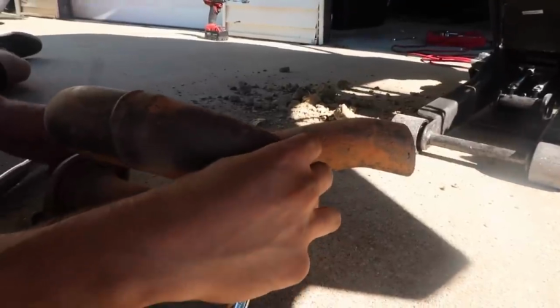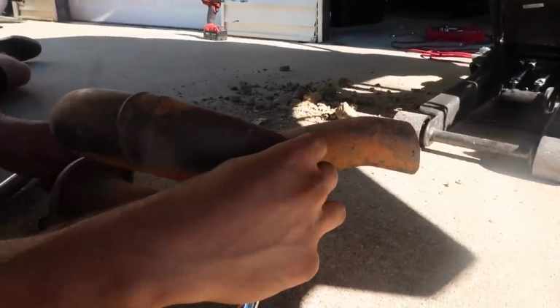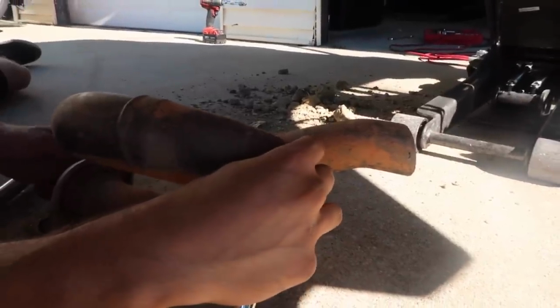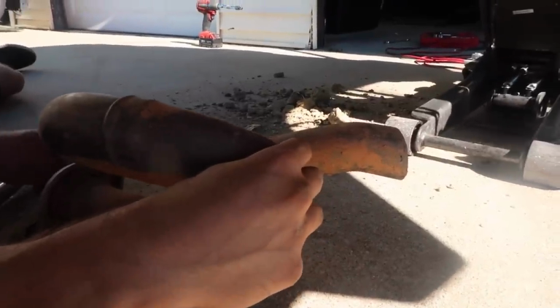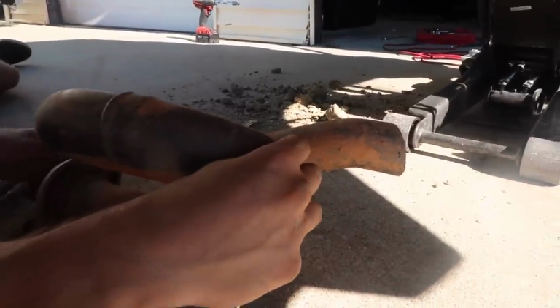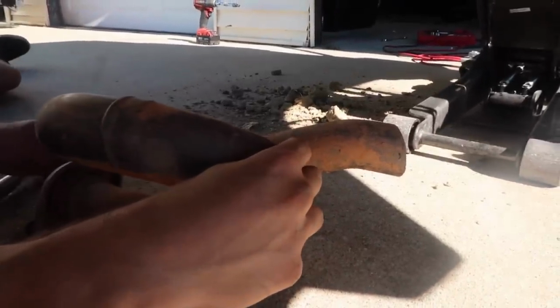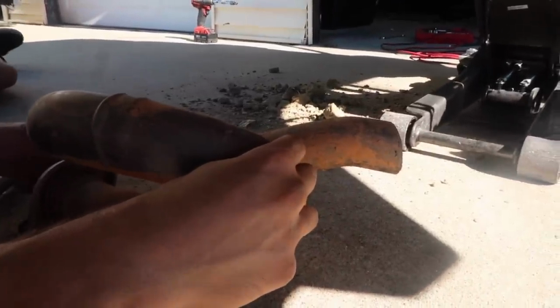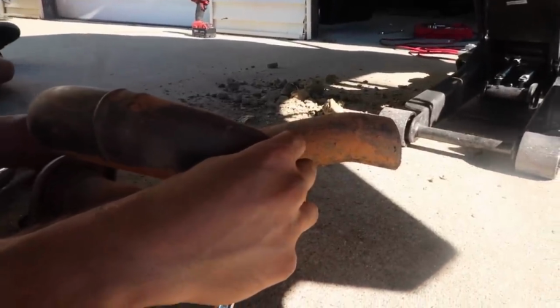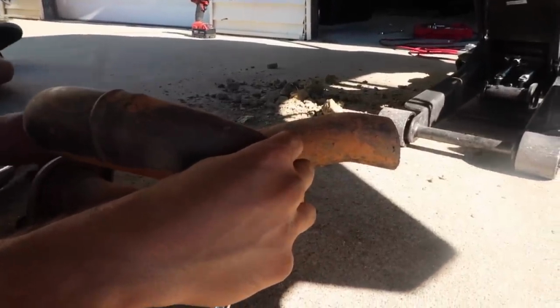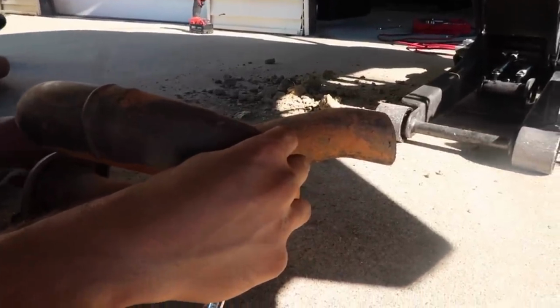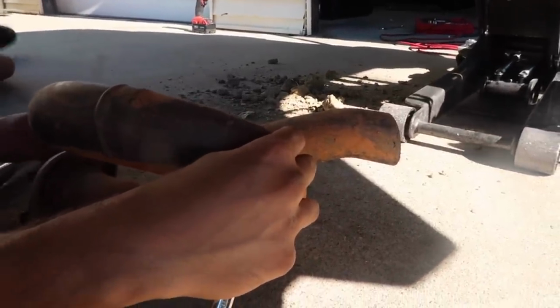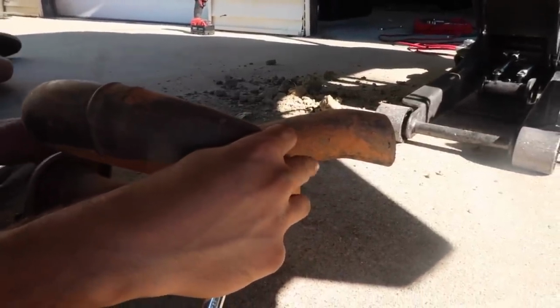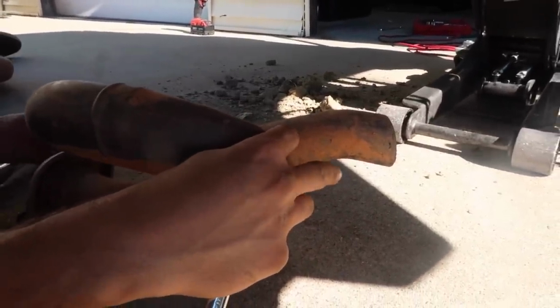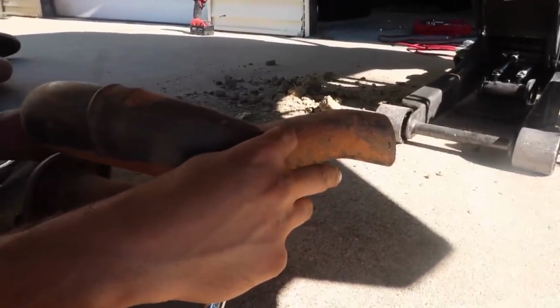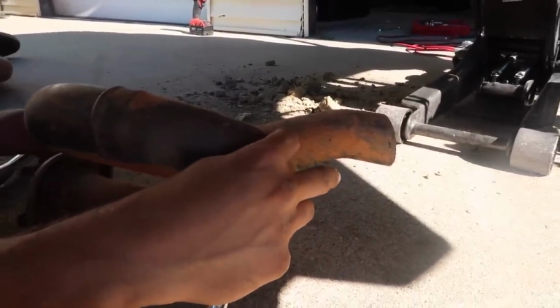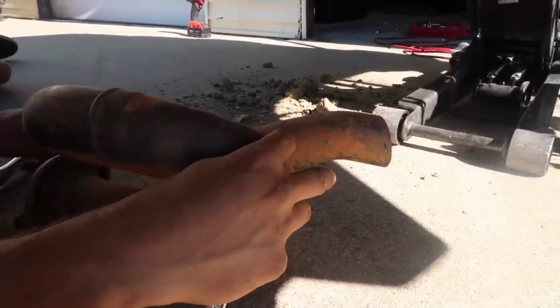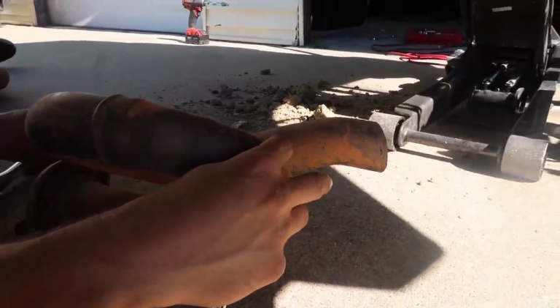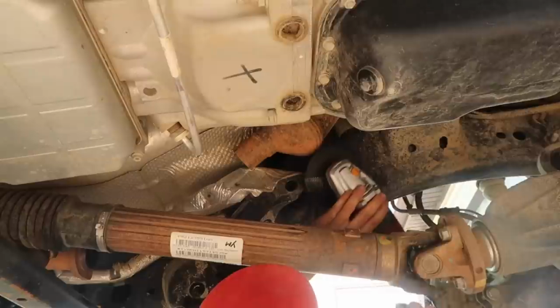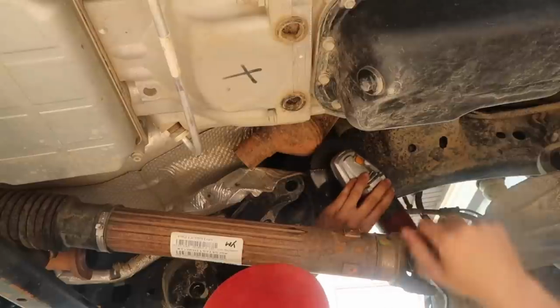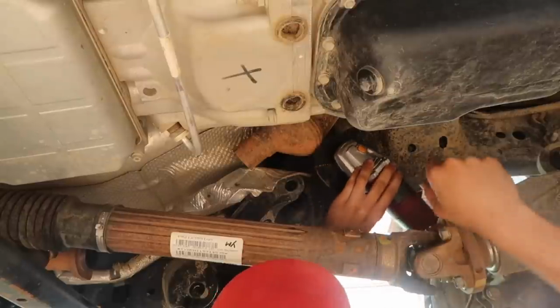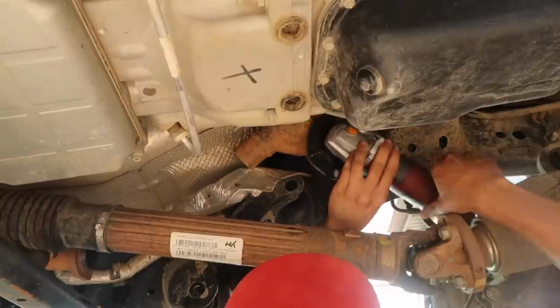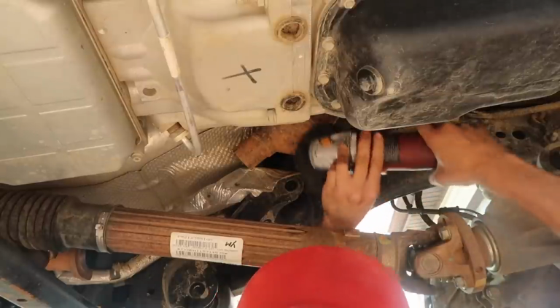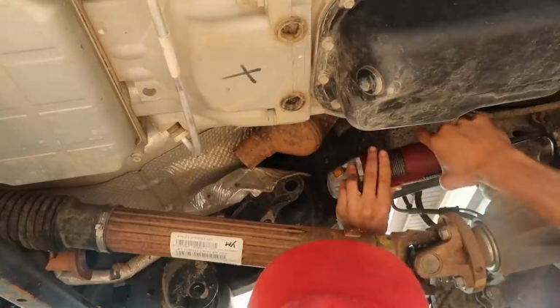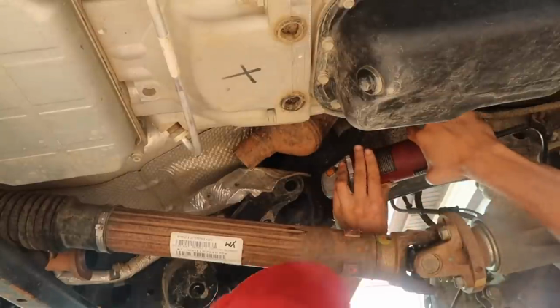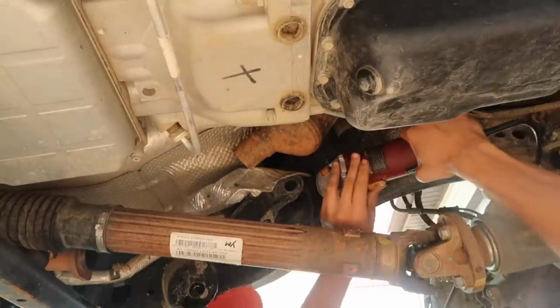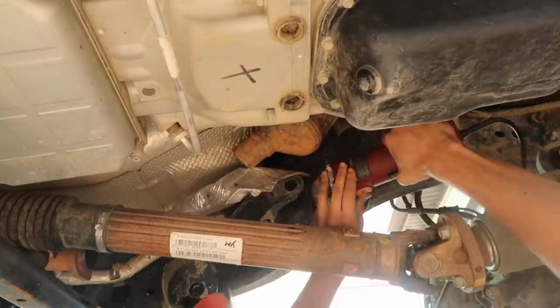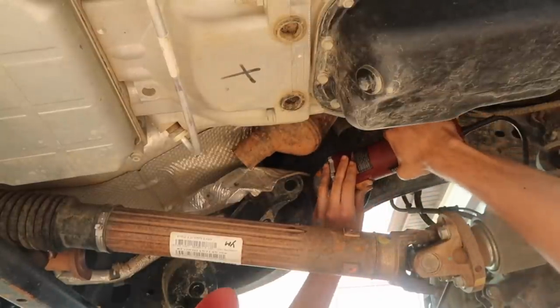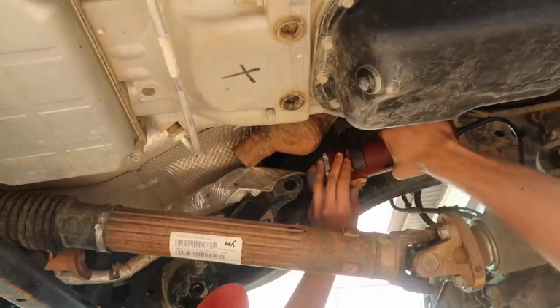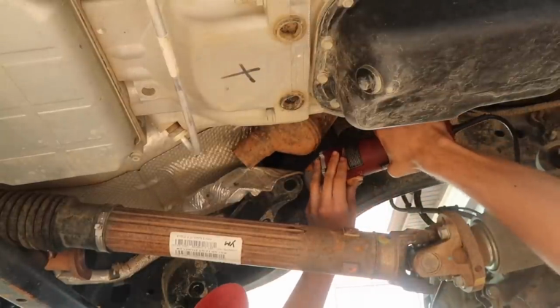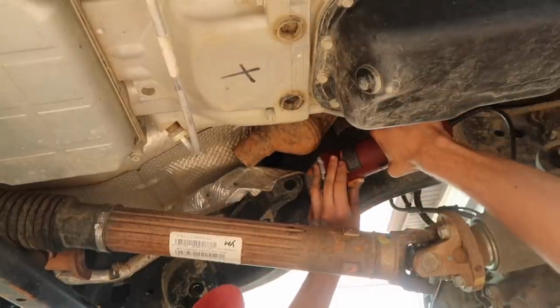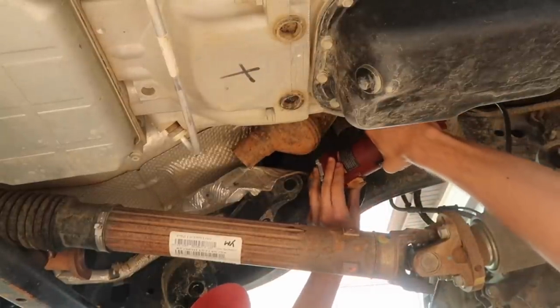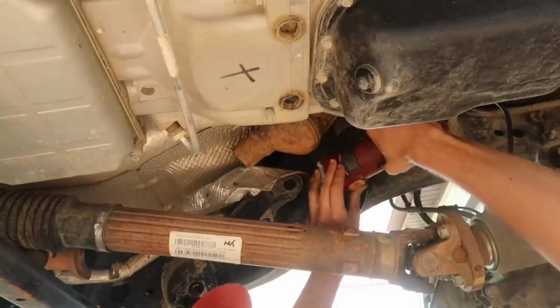Look at all that restriction — the exhaust has a loop-de-loop. The goal here is to cut these things off.